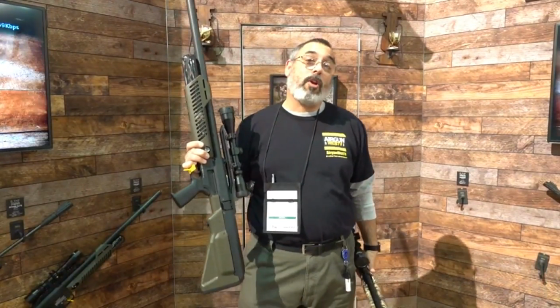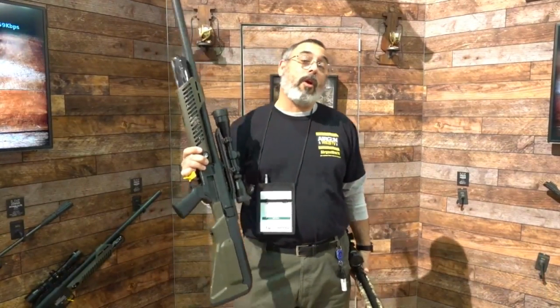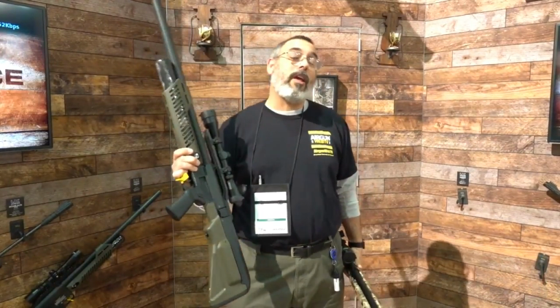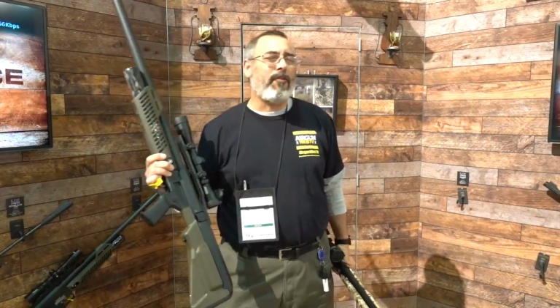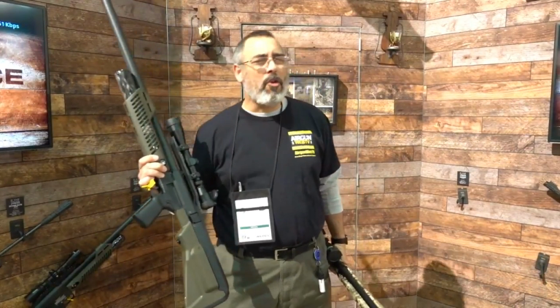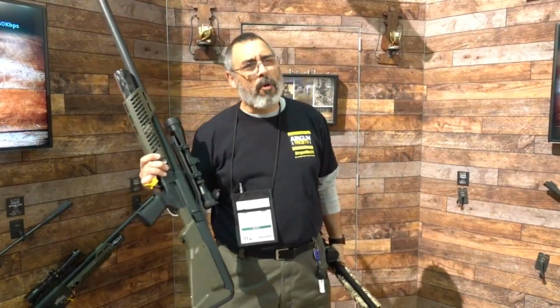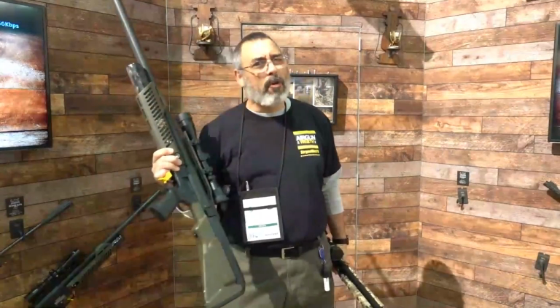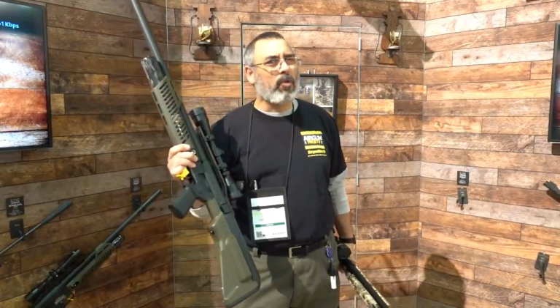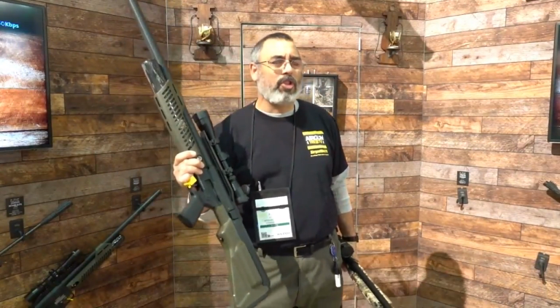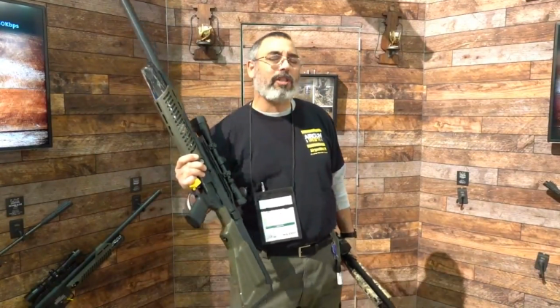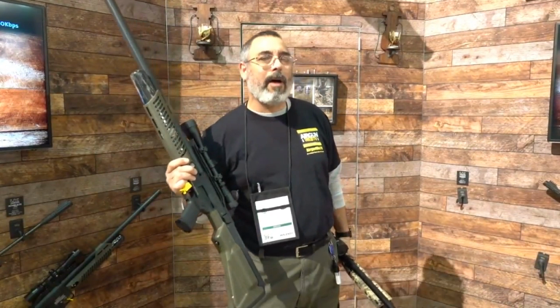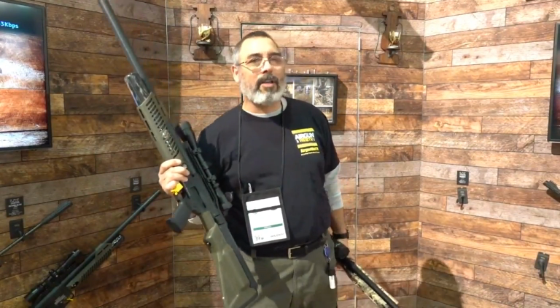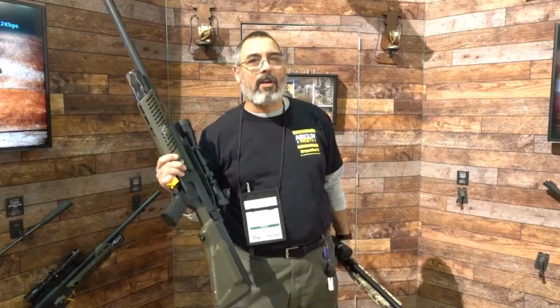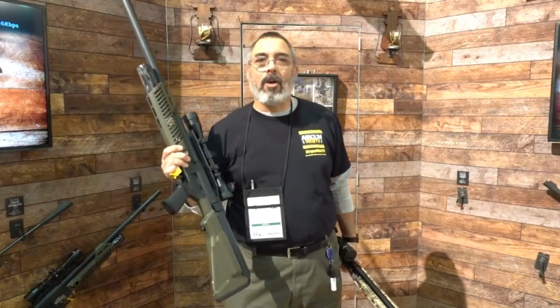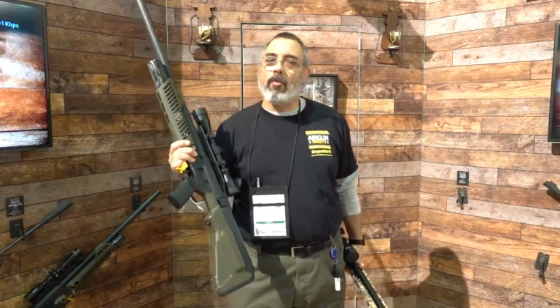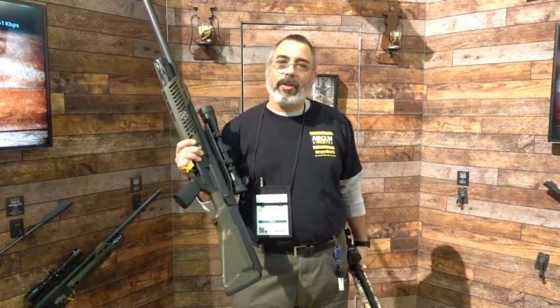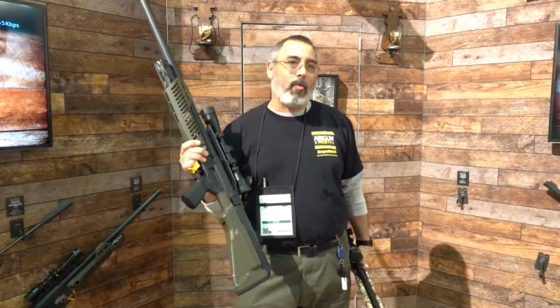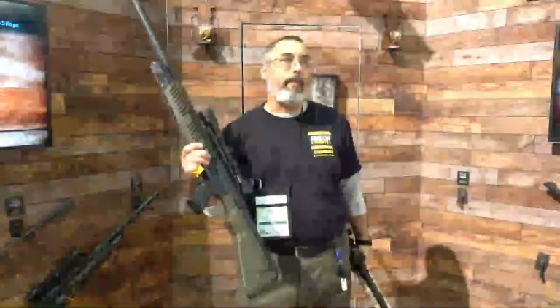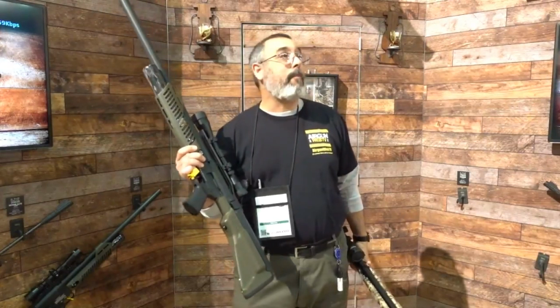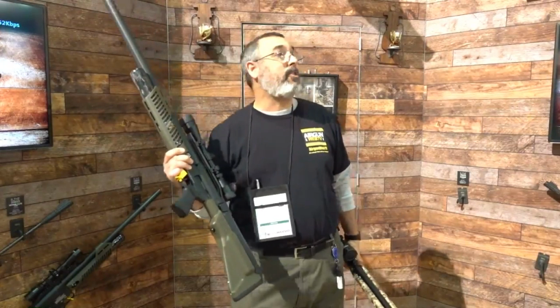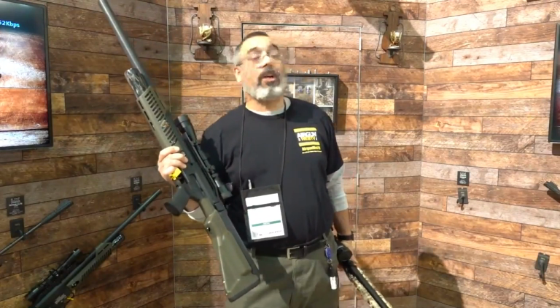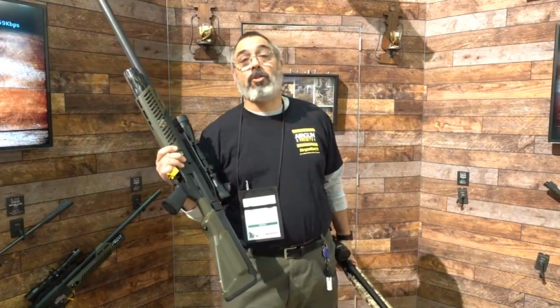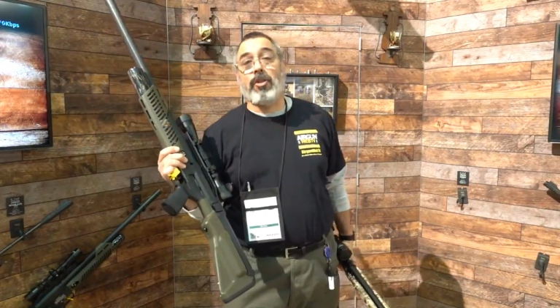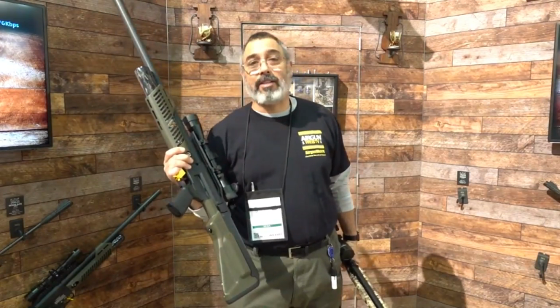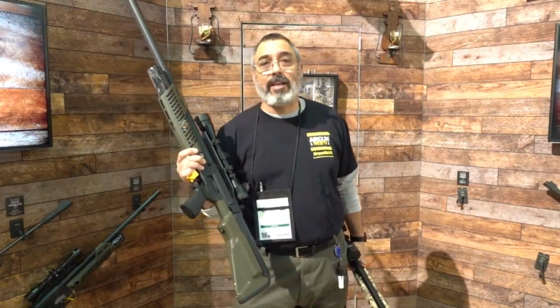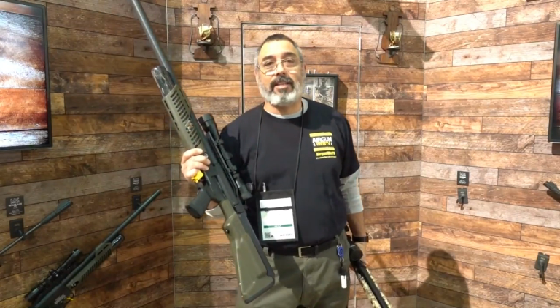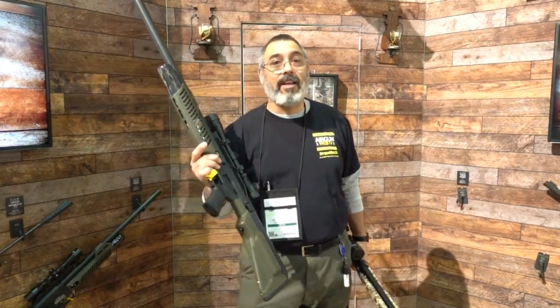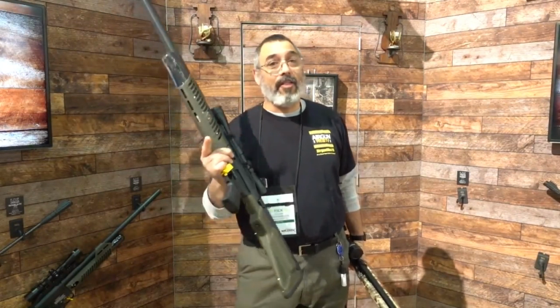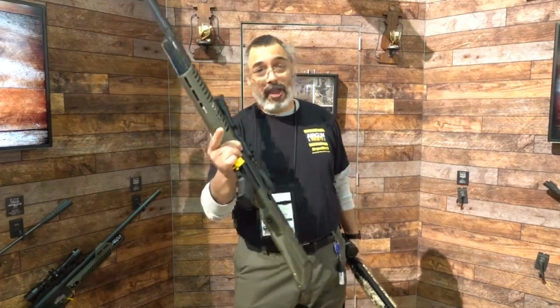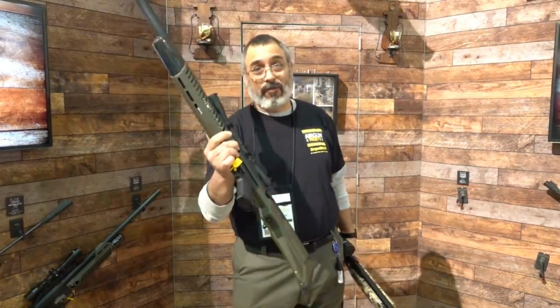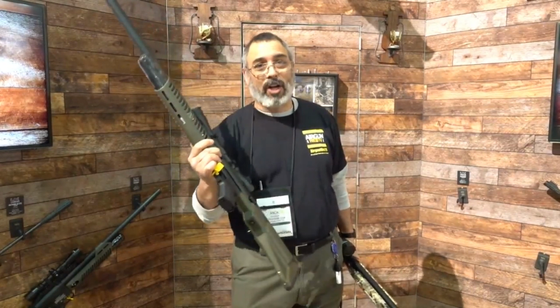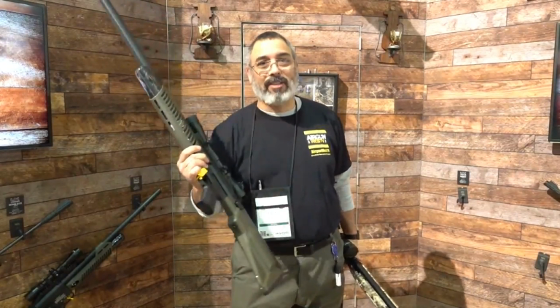We're going to hit a few more booths — we're just about done, so just wrapping up SHOT Show 2019. Thanks for watching.